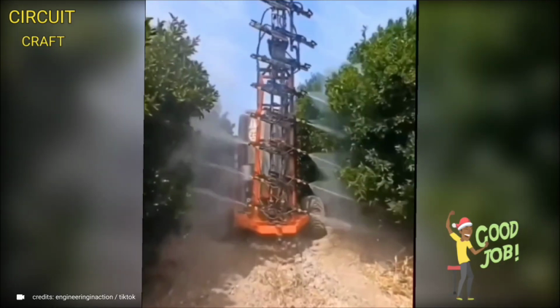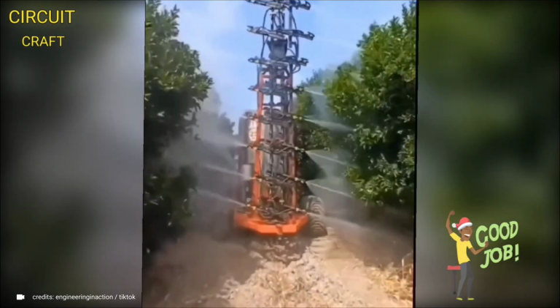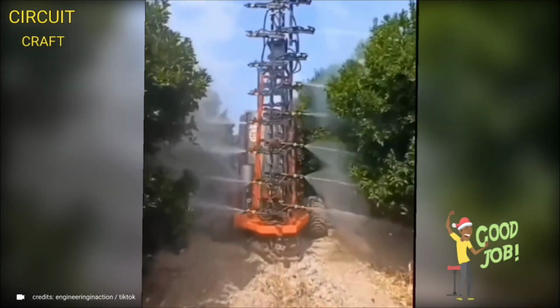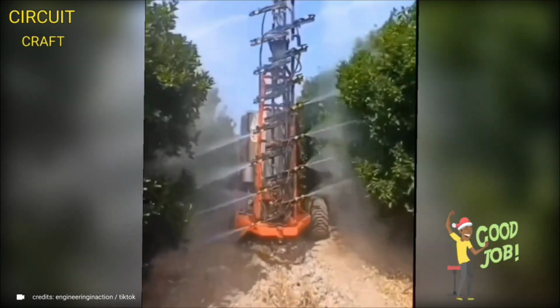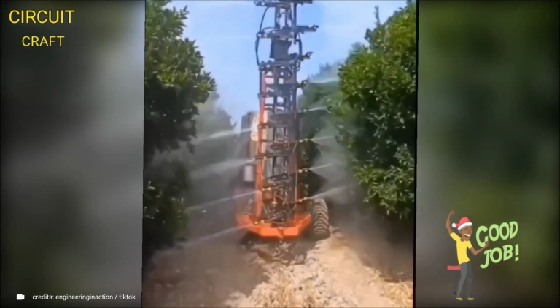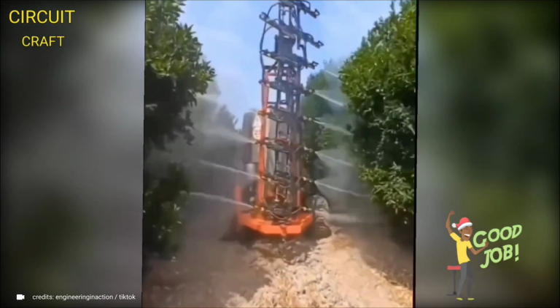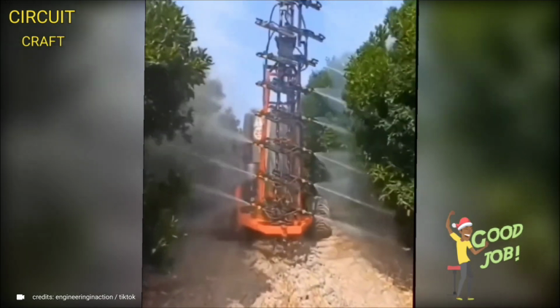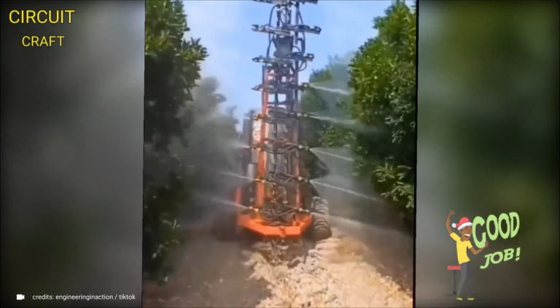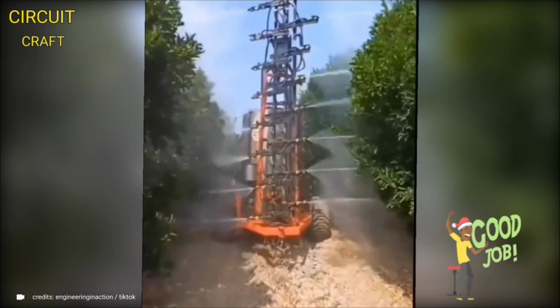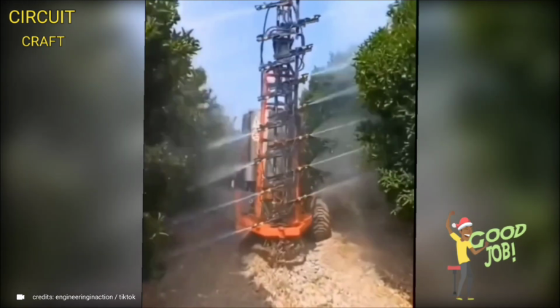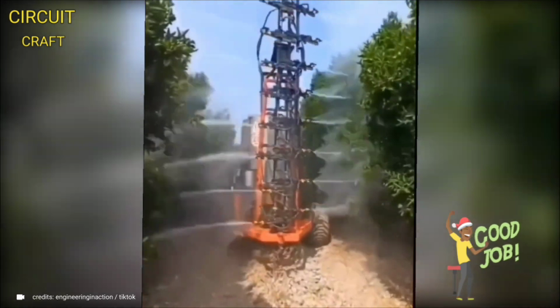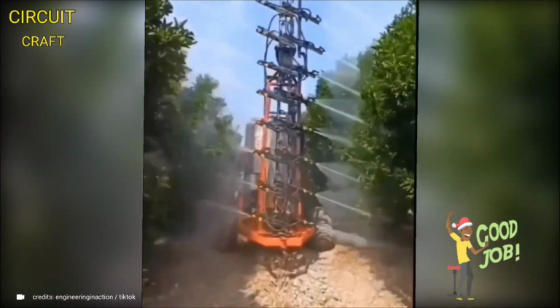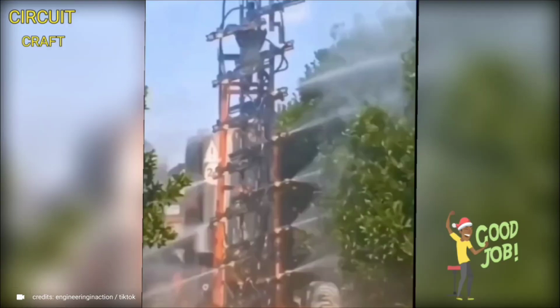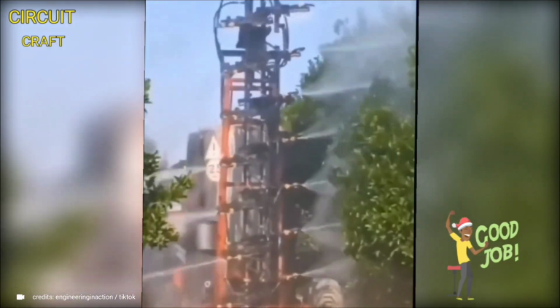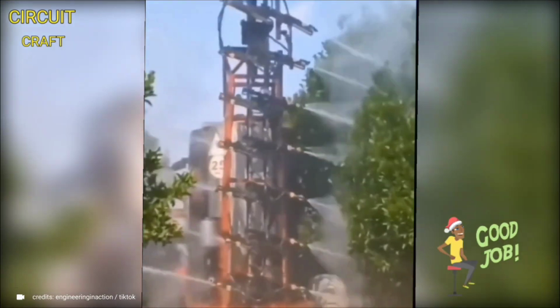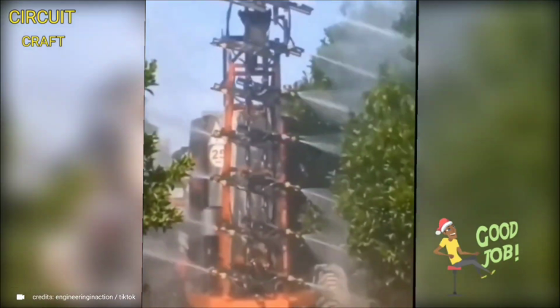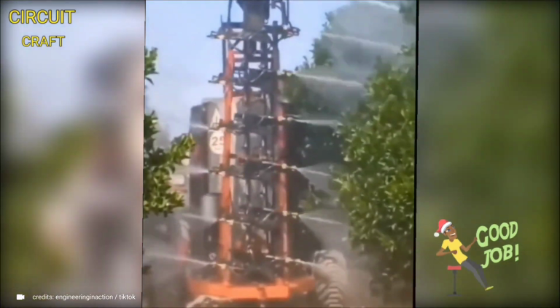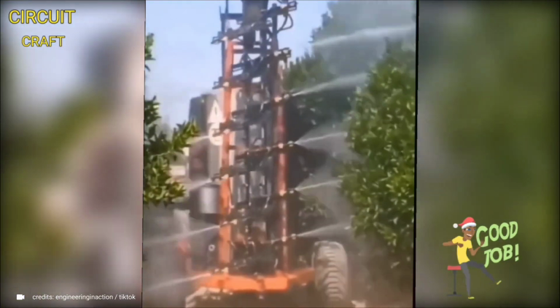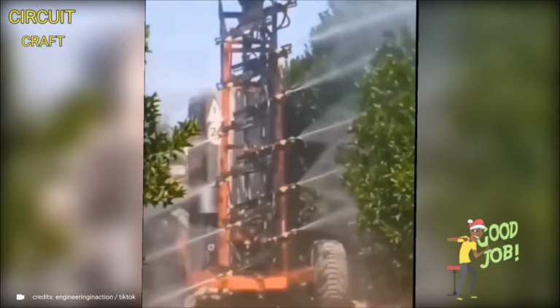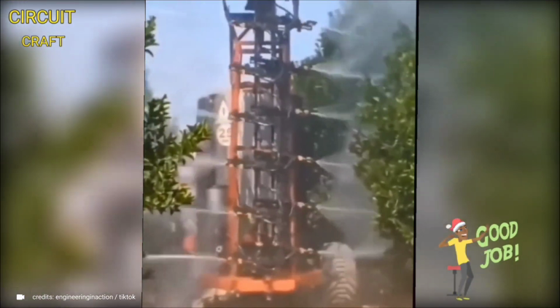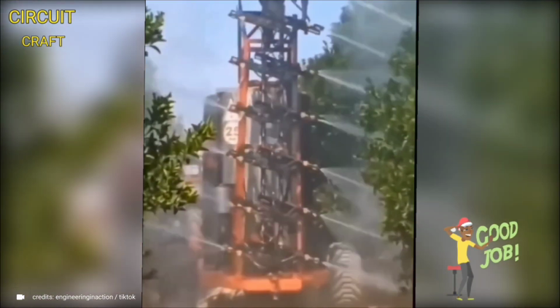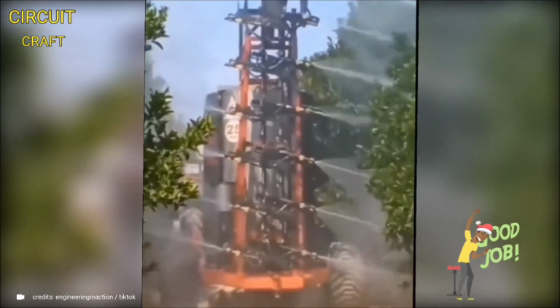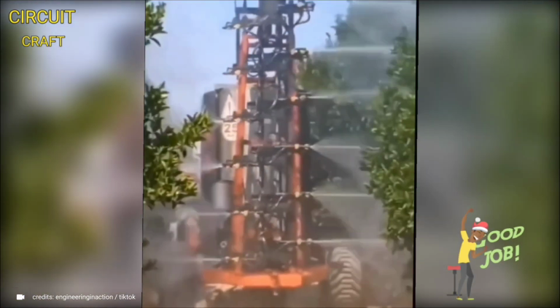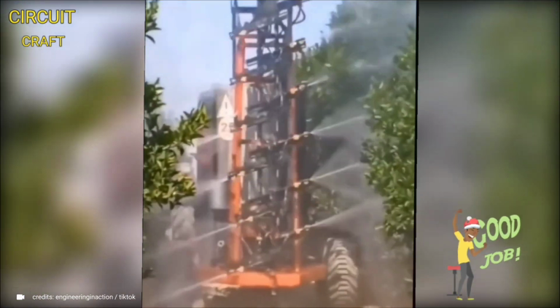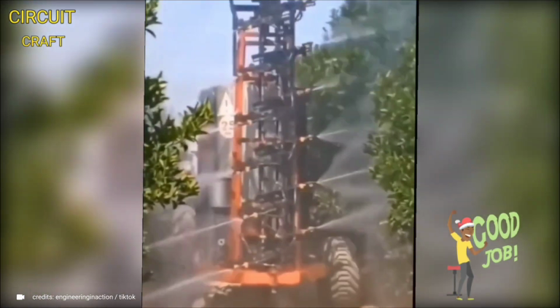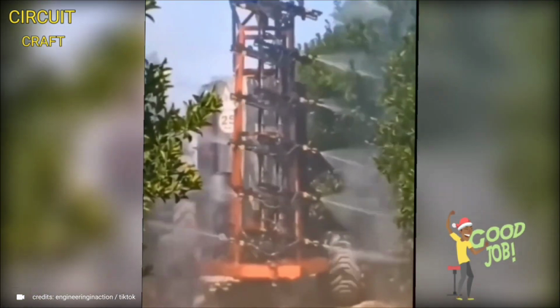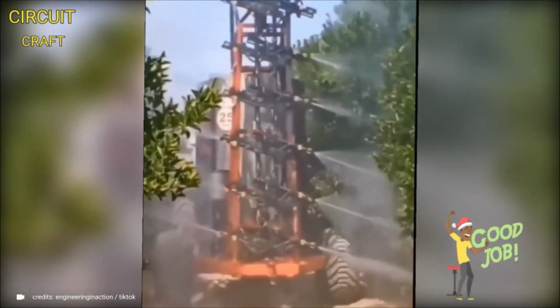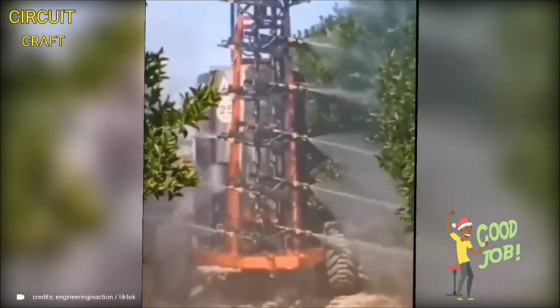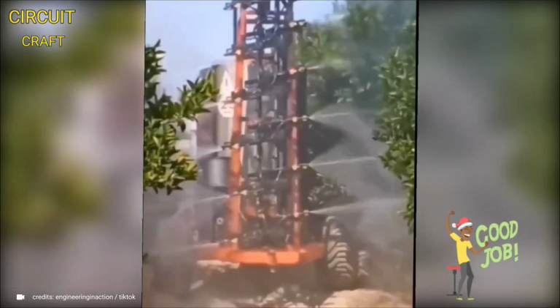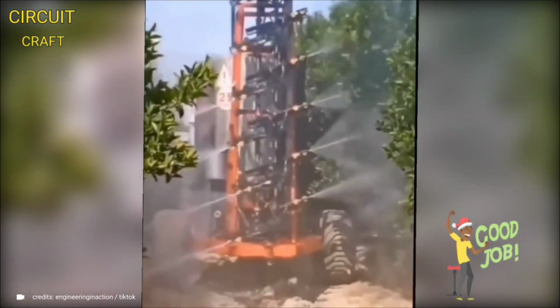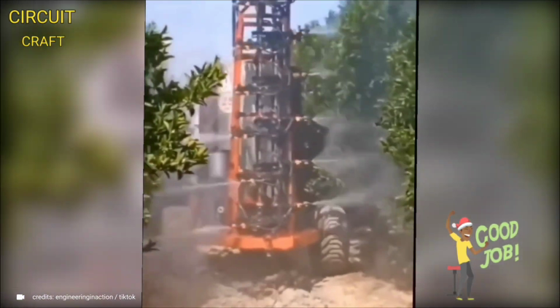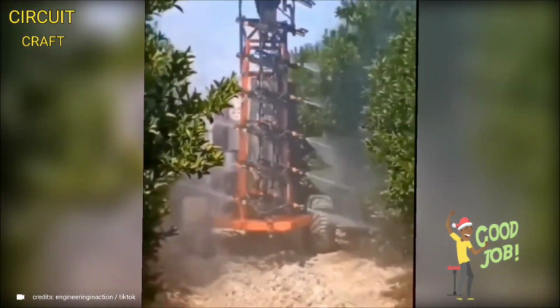This automated irrigation system delivers water directly to the roots of plants with precision.